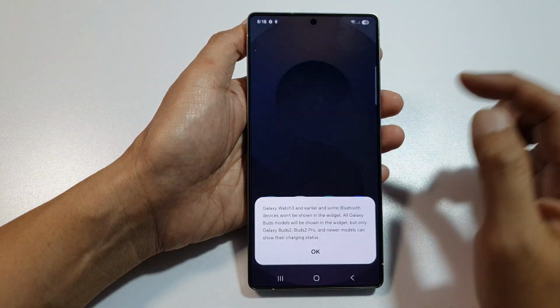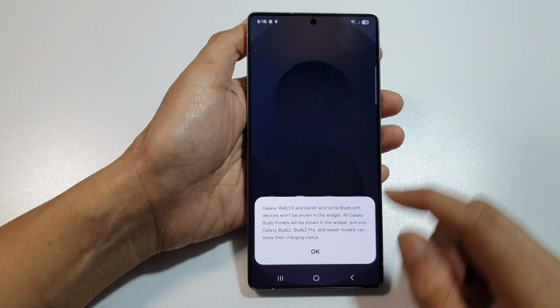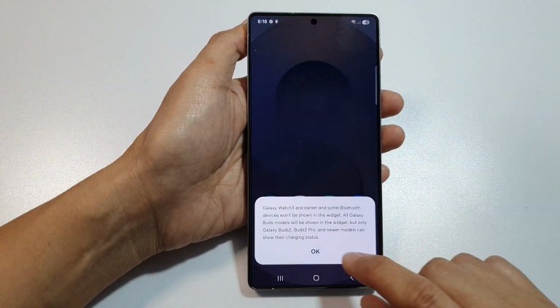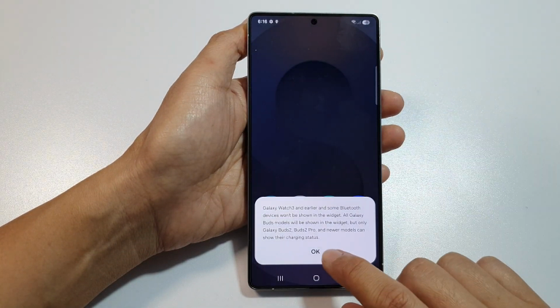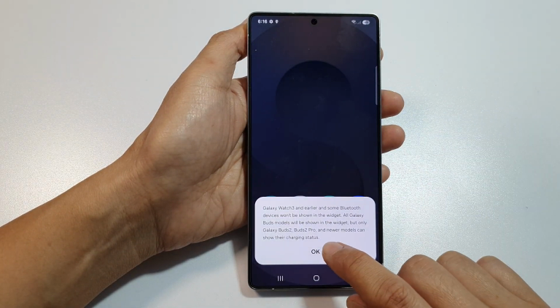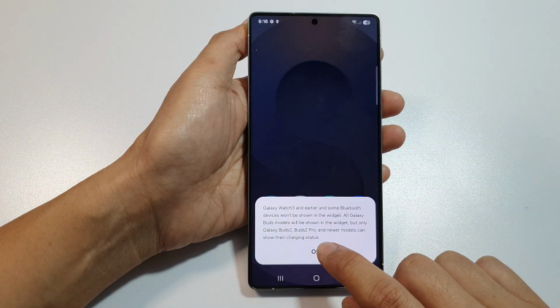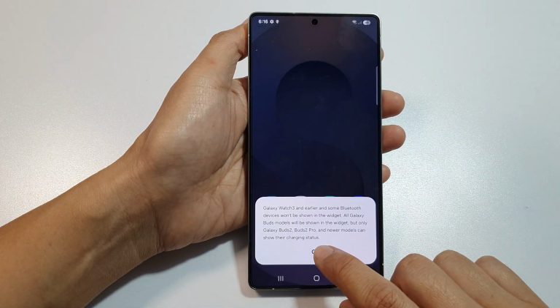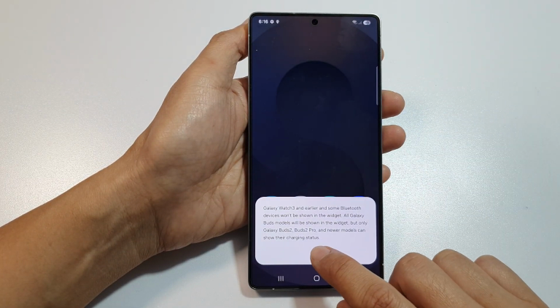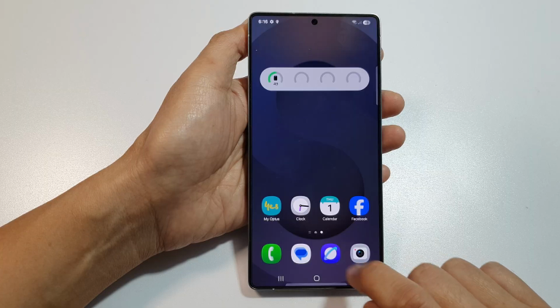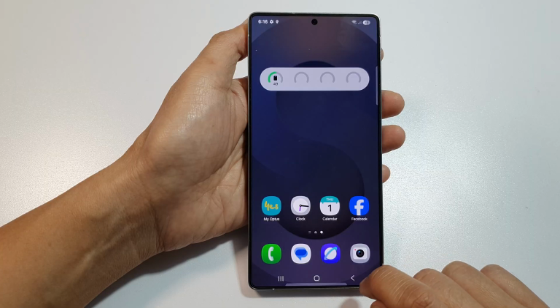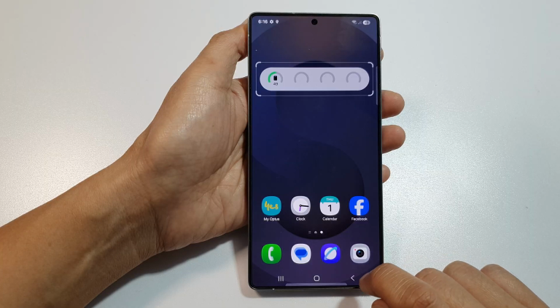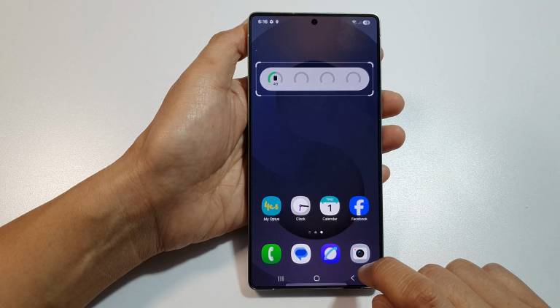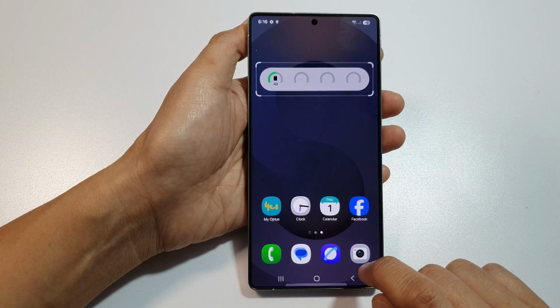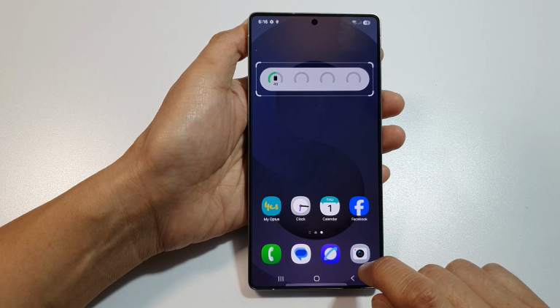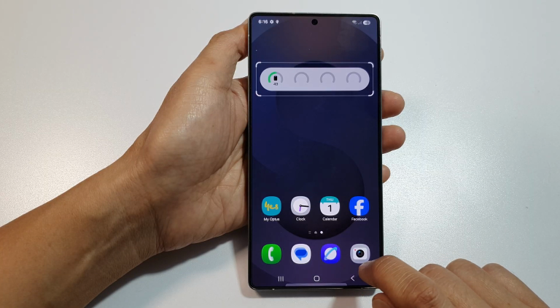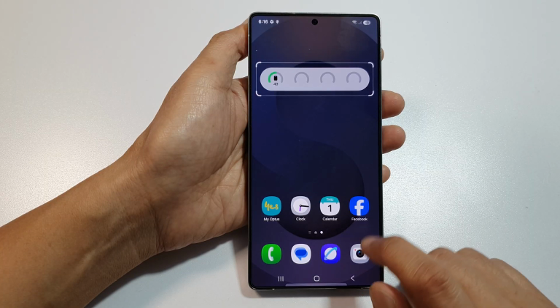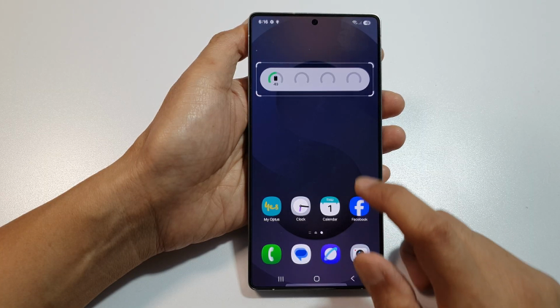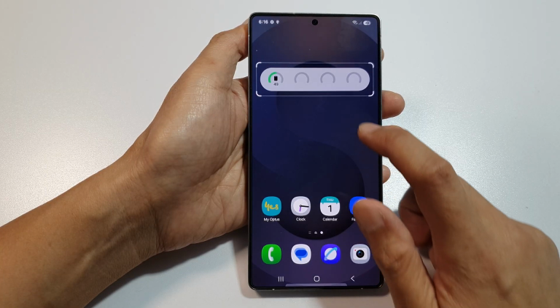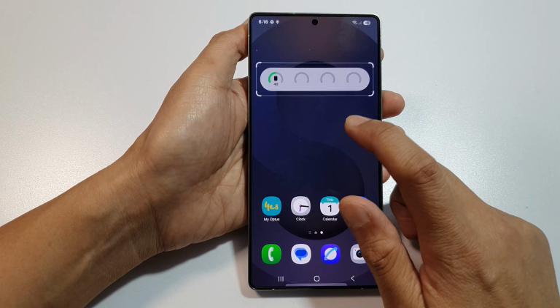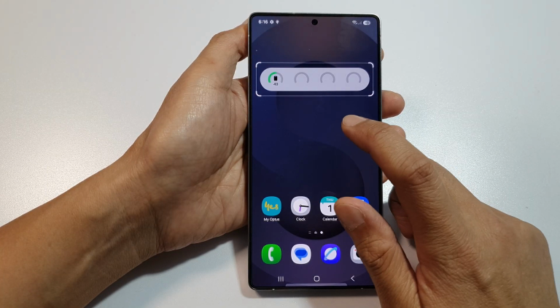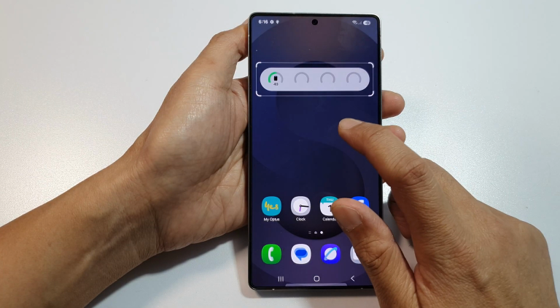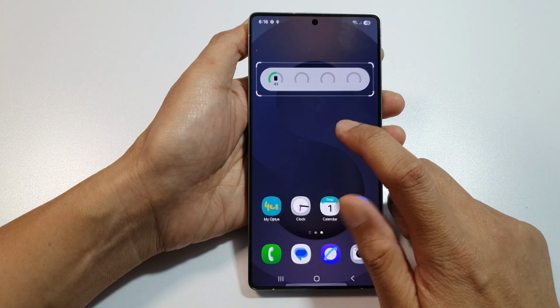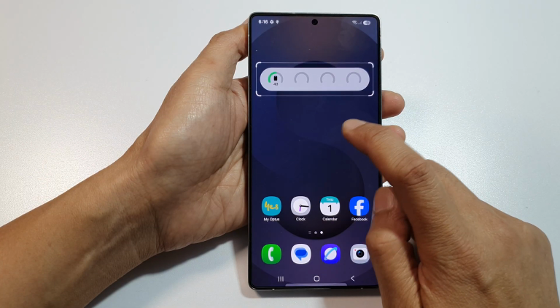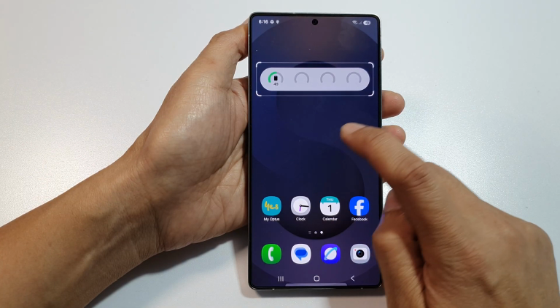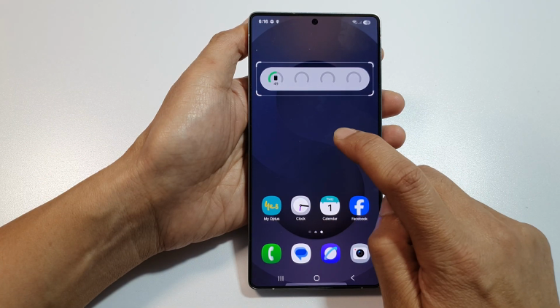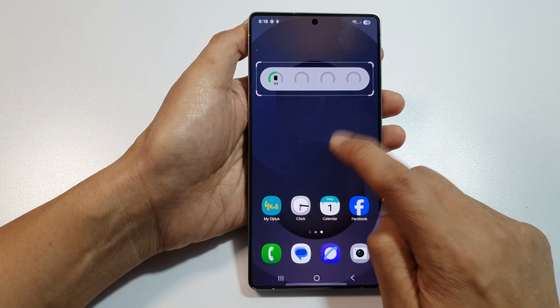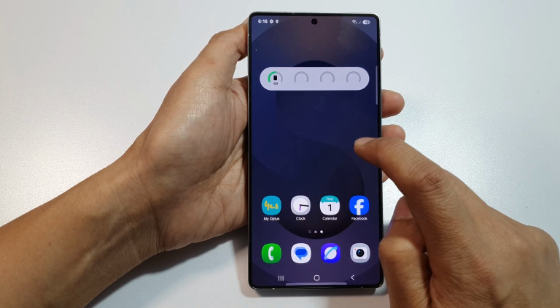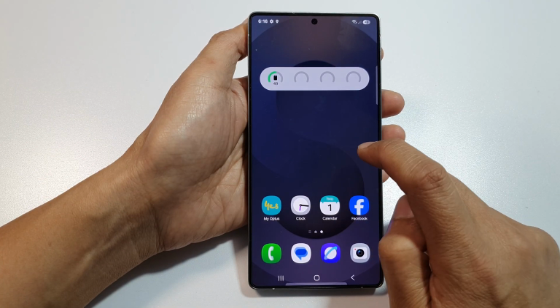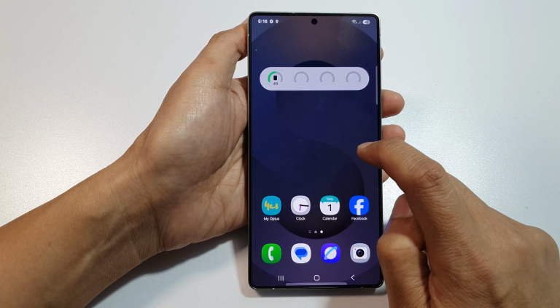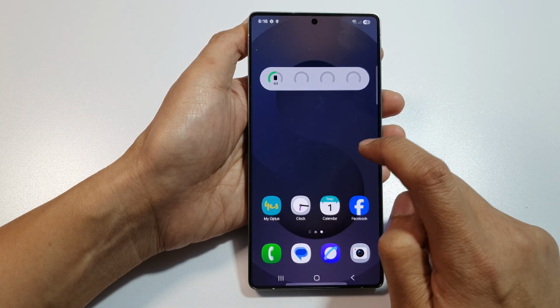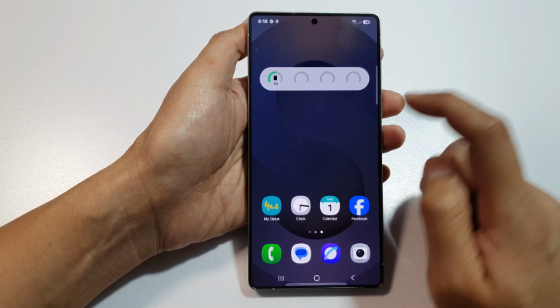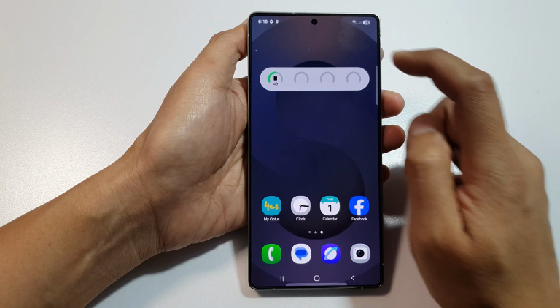Then tap on OK, and that's it. After that, you can tap anywhere on the screen to save the changes.